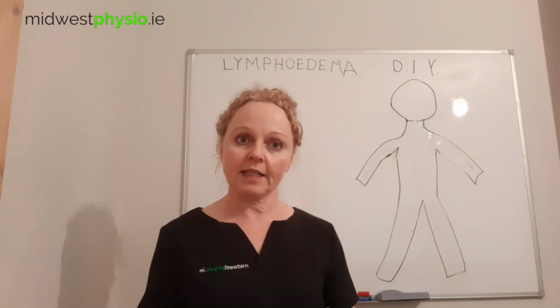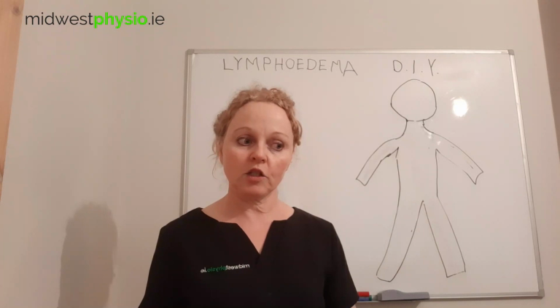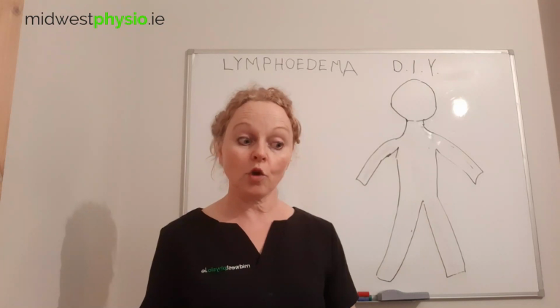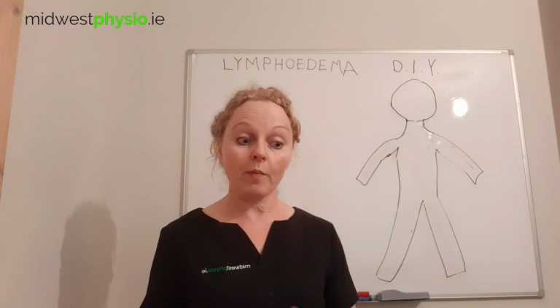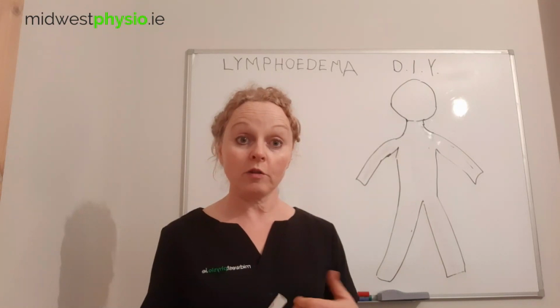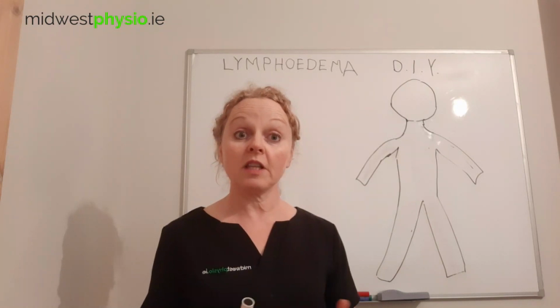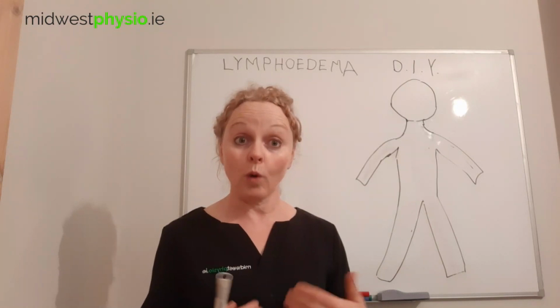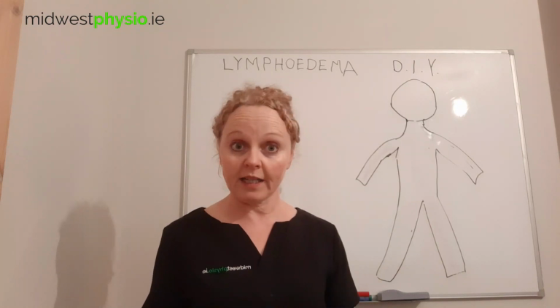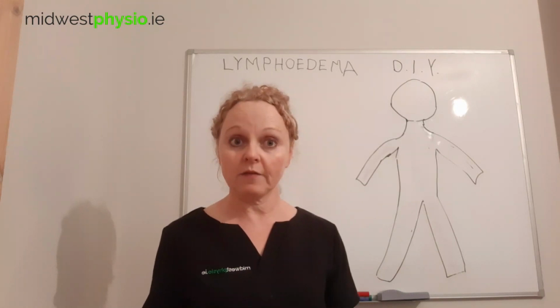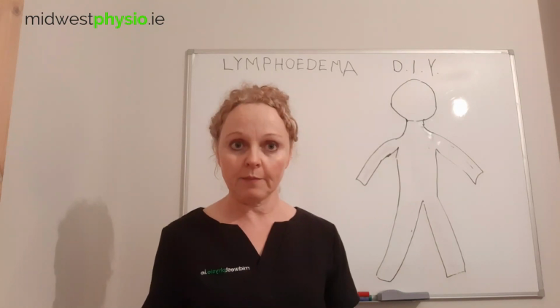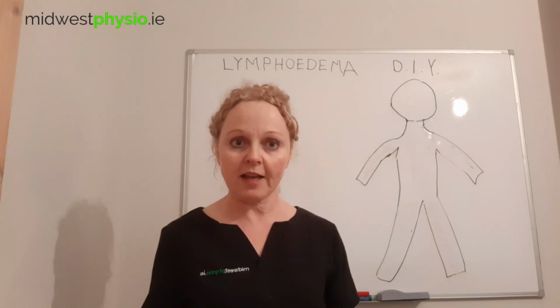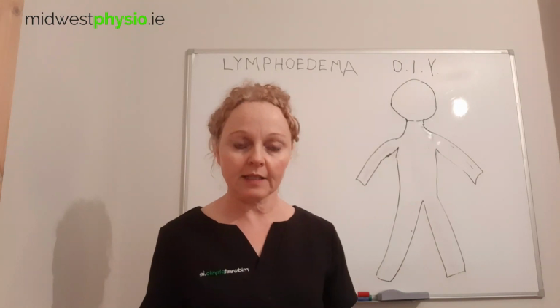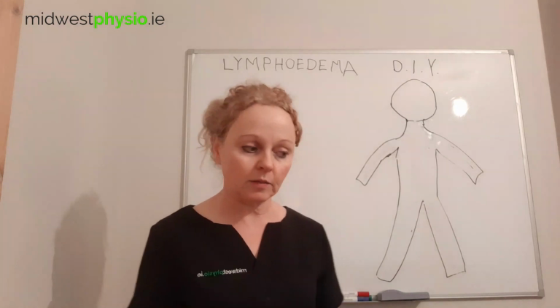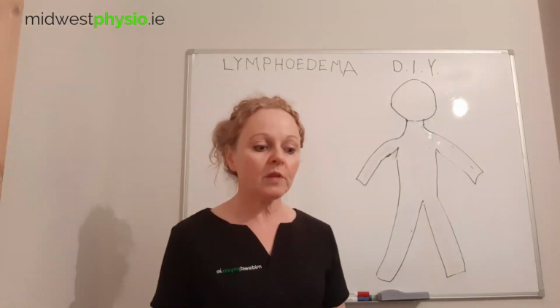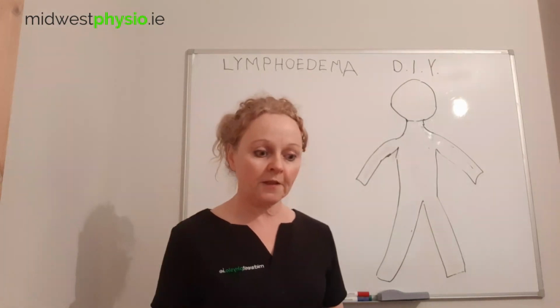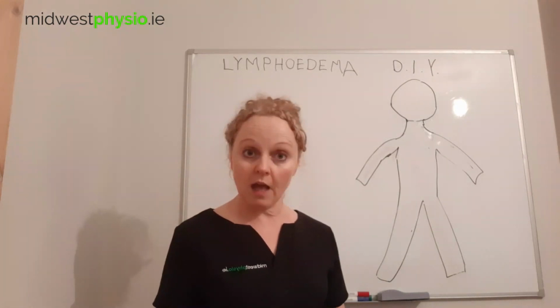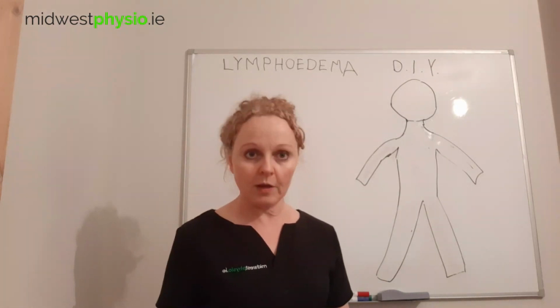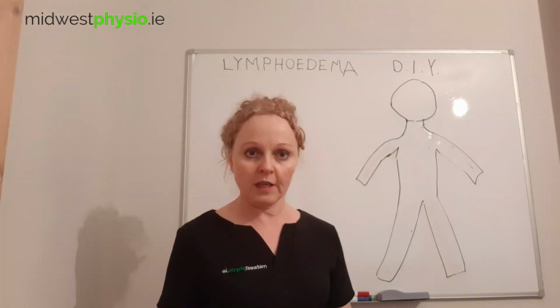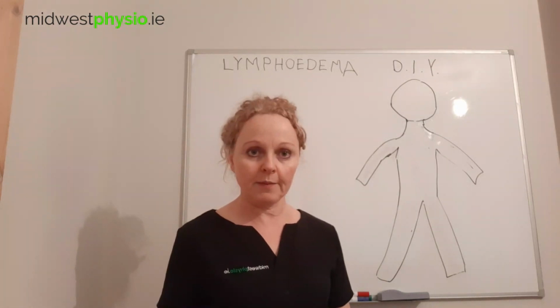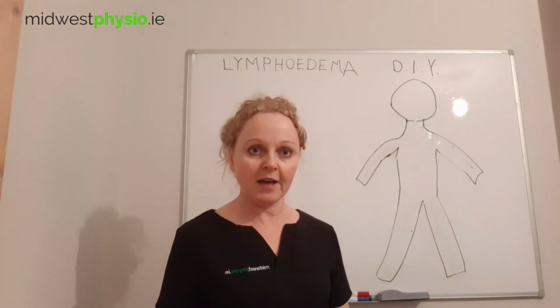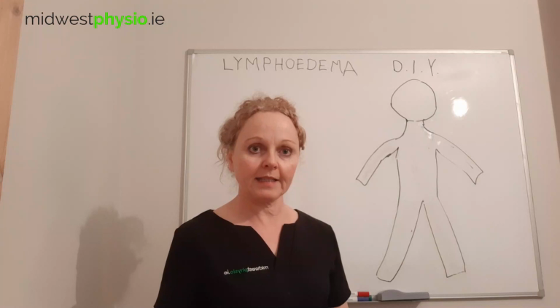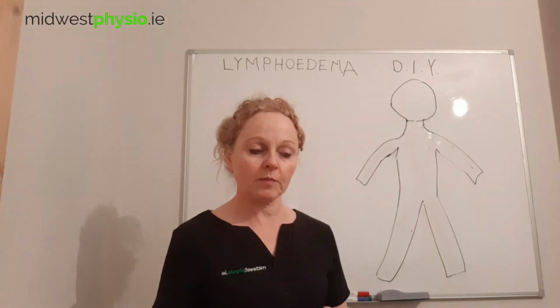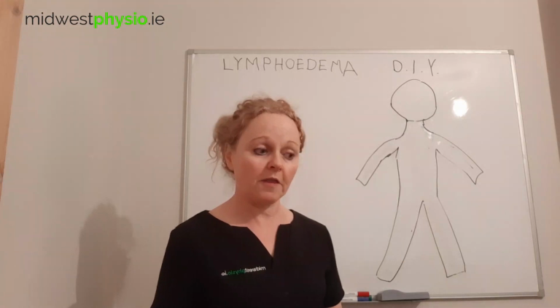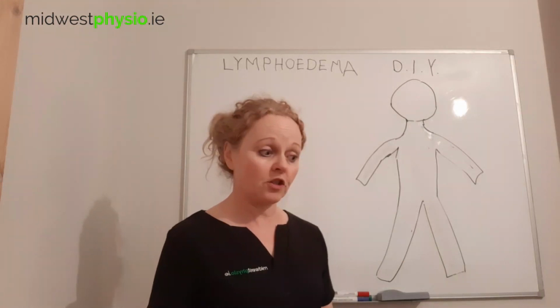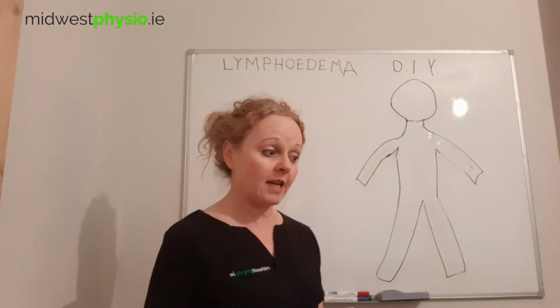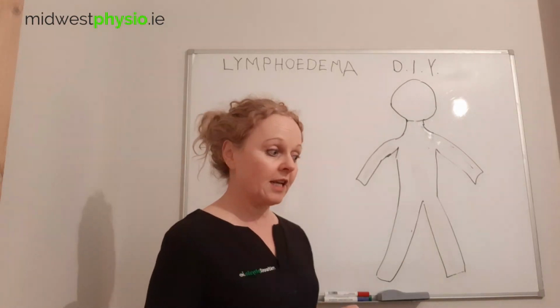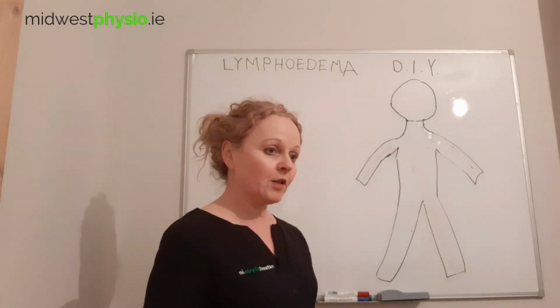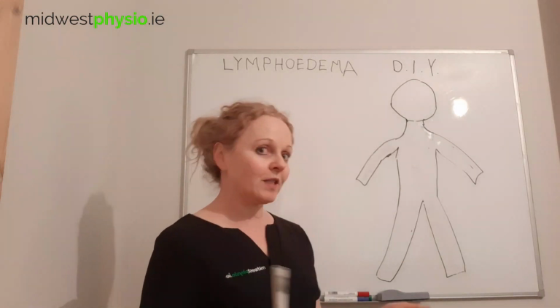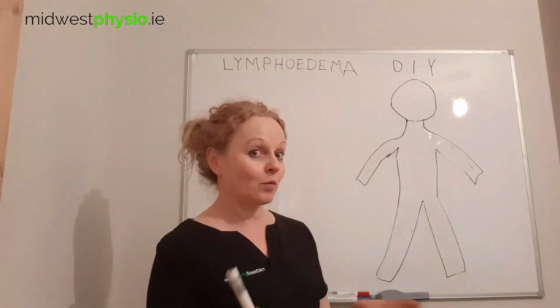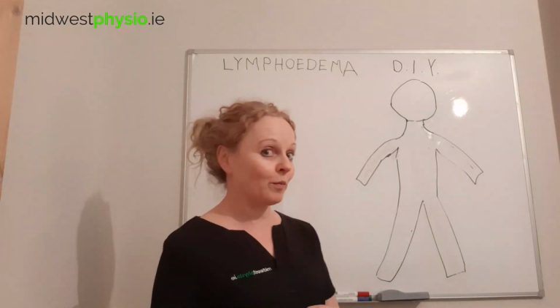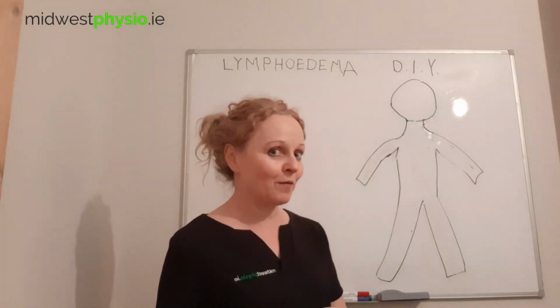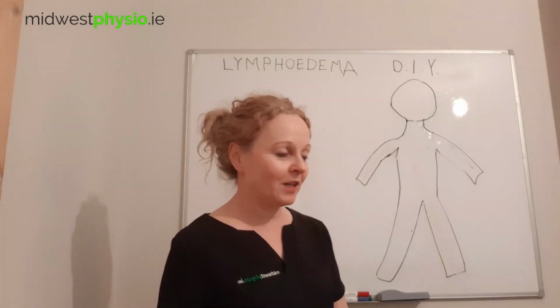It's to talk about the workings of the lymphatic system. There's a lot about the lymphatic system on the internet, so this is one more video.